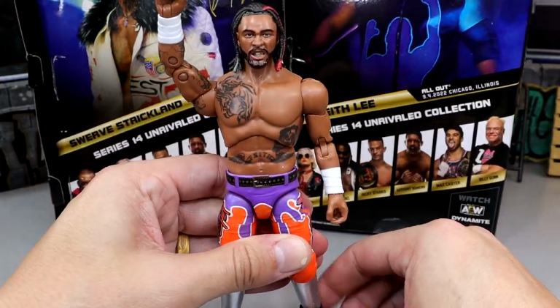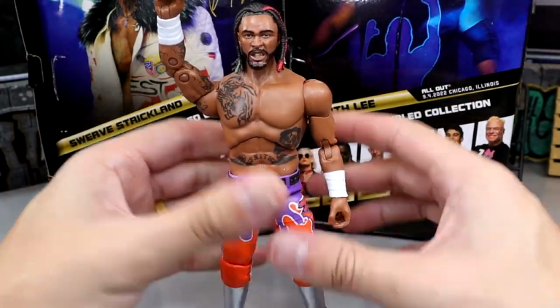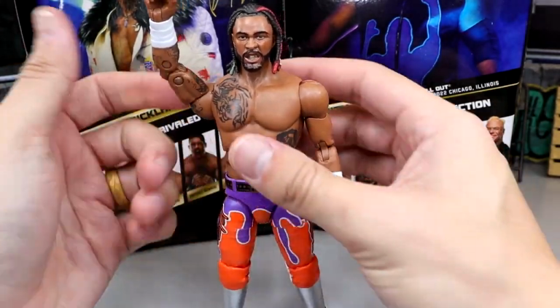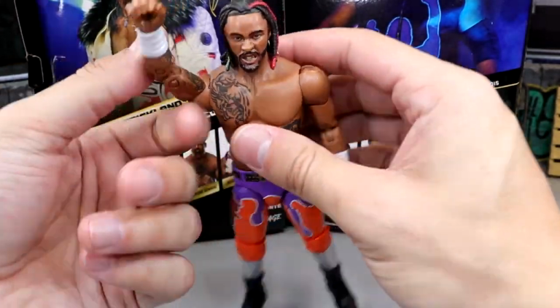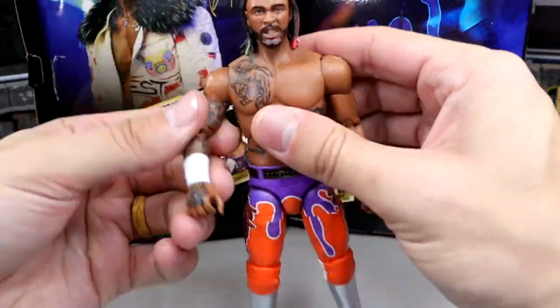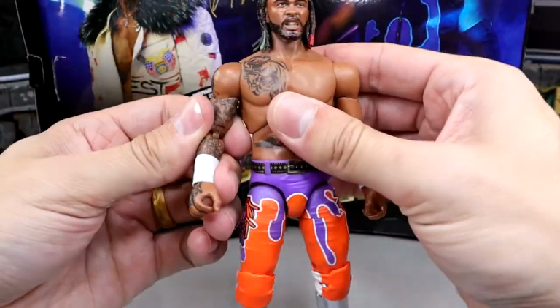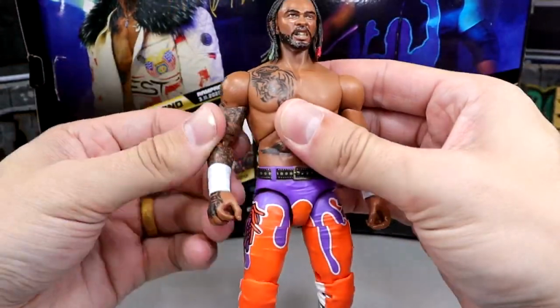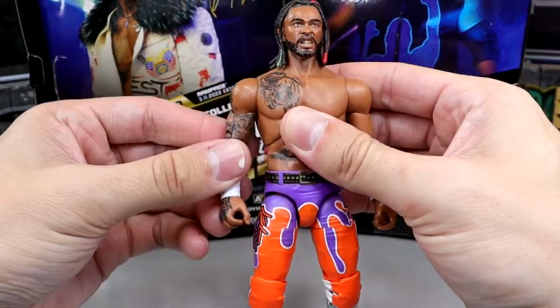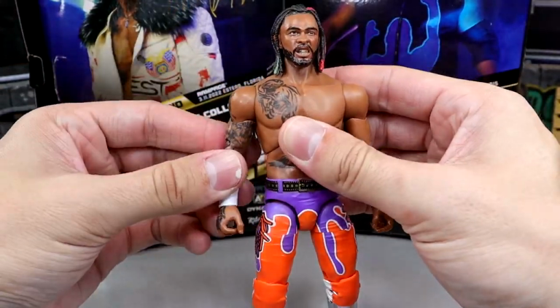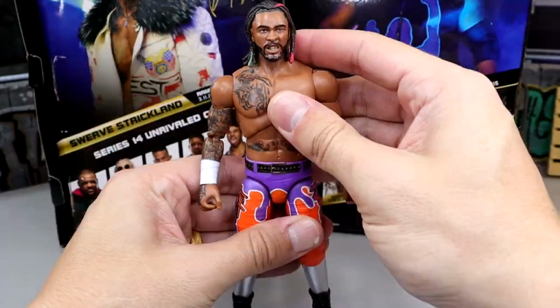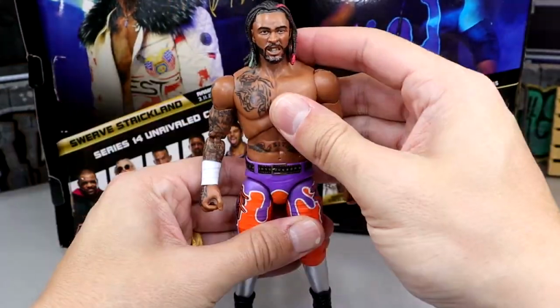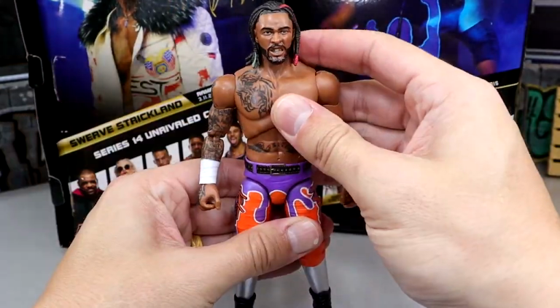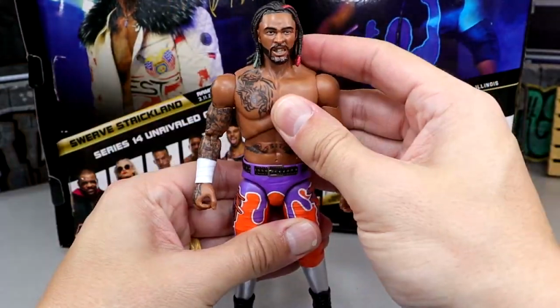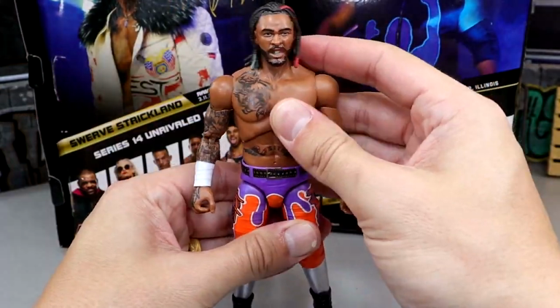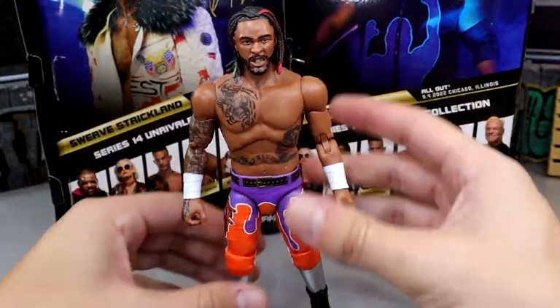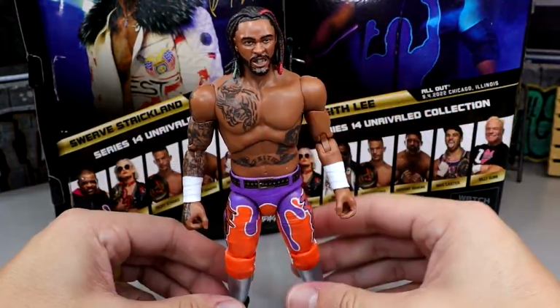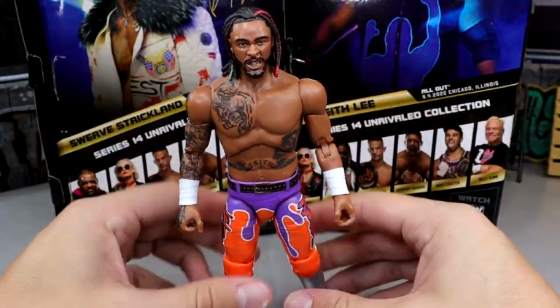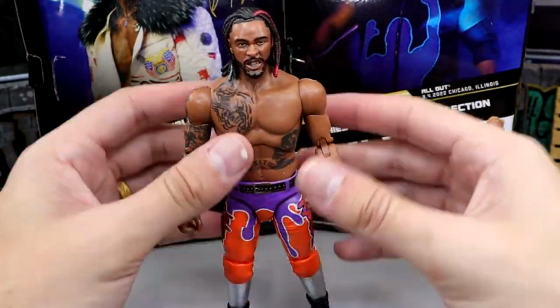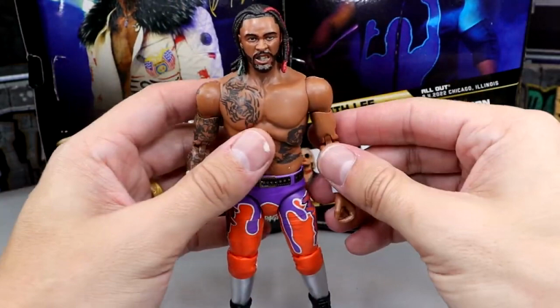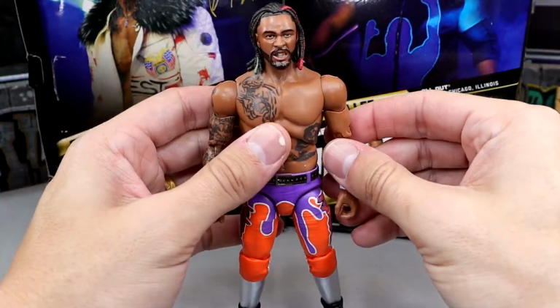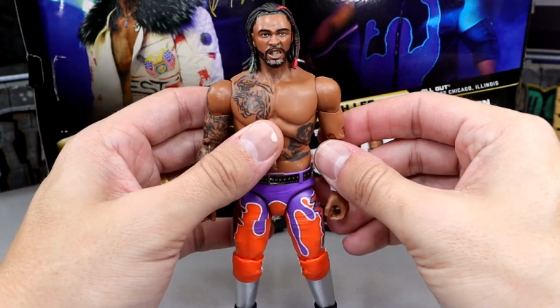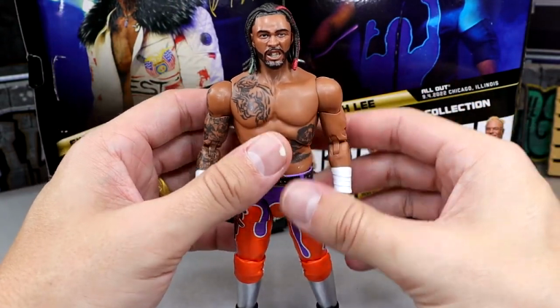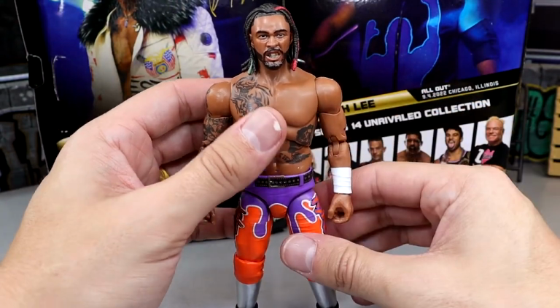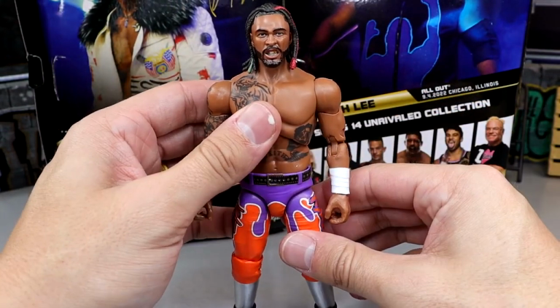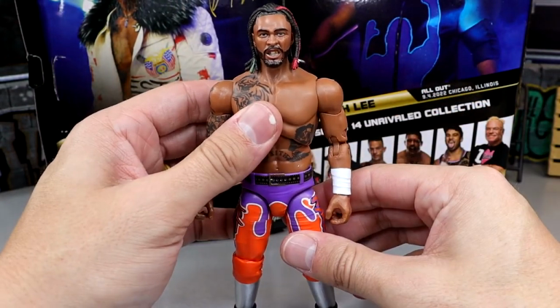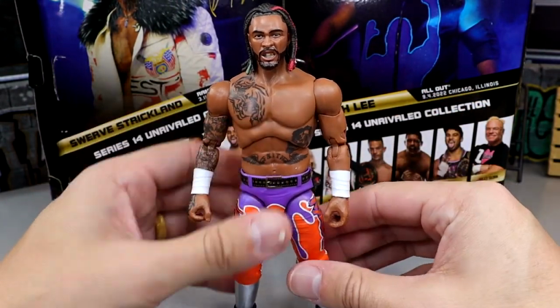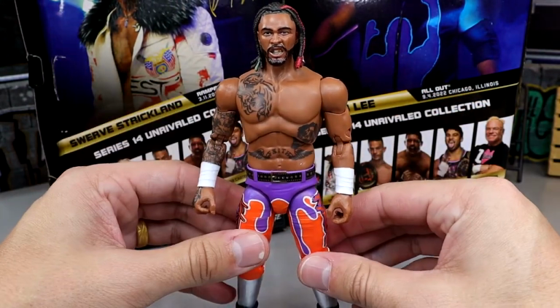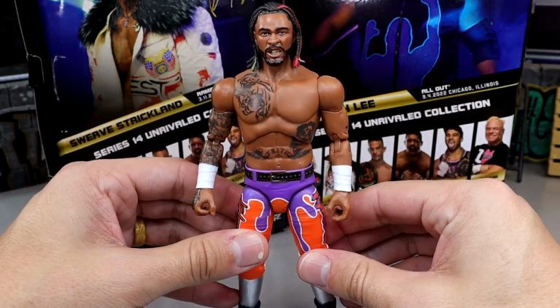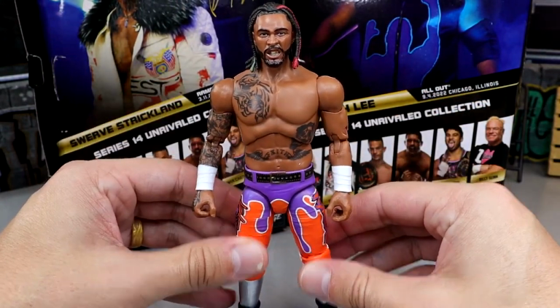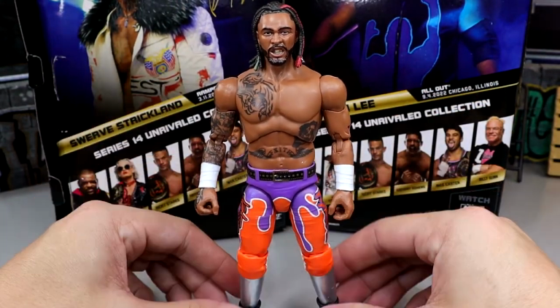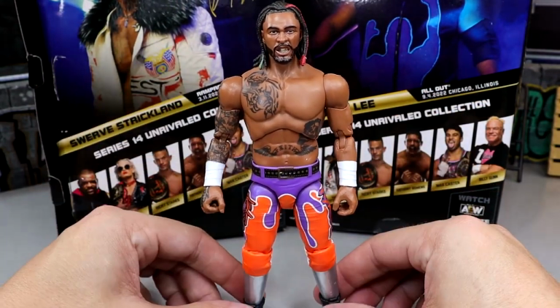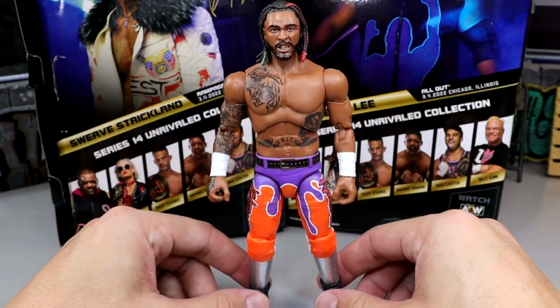The double joint is really nice. You have the thigh cut, no shin cut, but you do get the boot cut, which is very nice. This figure feels pretty damn quality. I wish the legs weren't as loose as they are. However, the Swerve figure is looking pretty damn good. So for your Swerve figure comparisons, we do have the Elite Champion Kenny Omega and the Roman Reigns — I think this scale is pretty good.